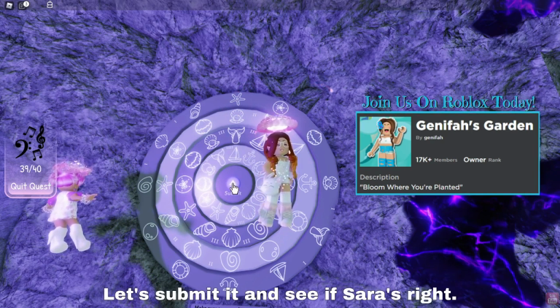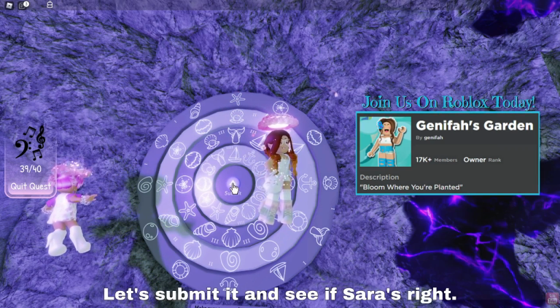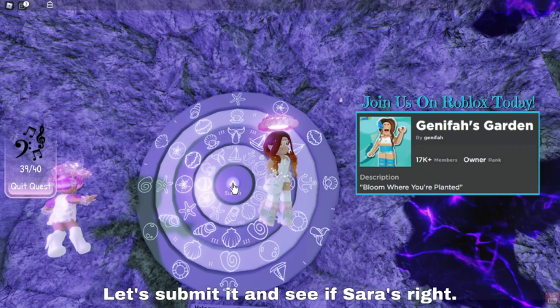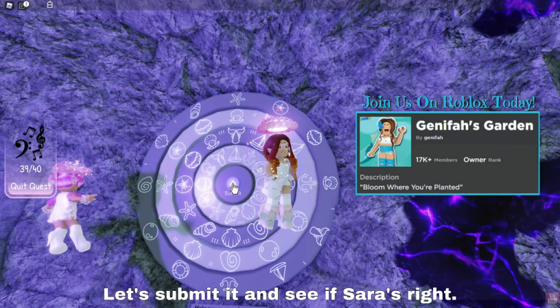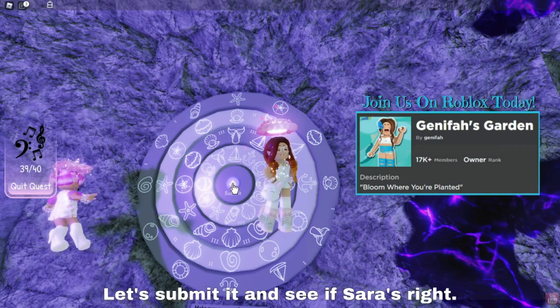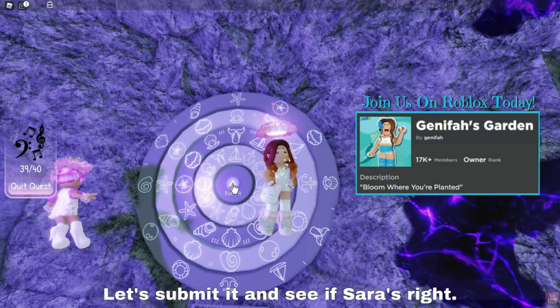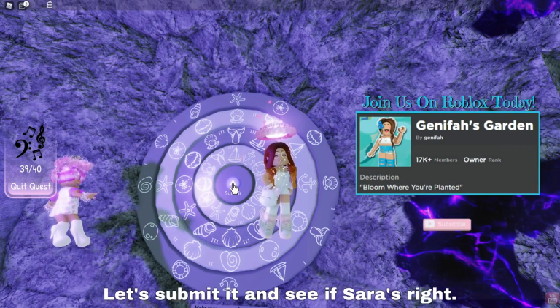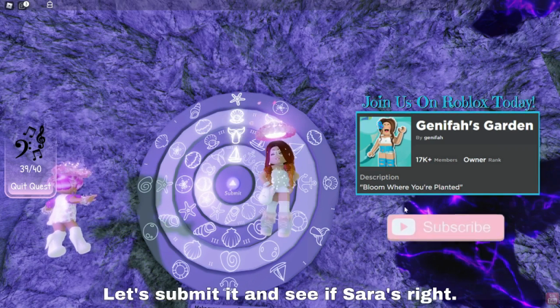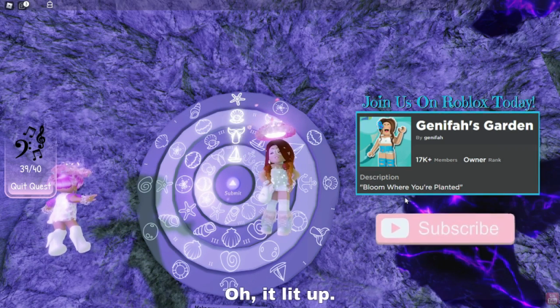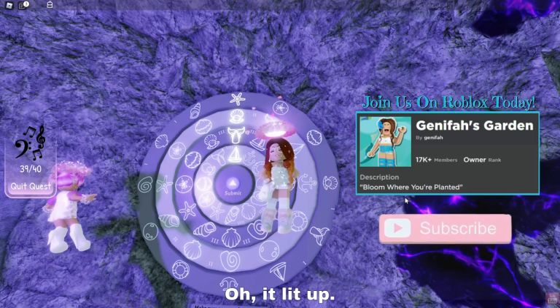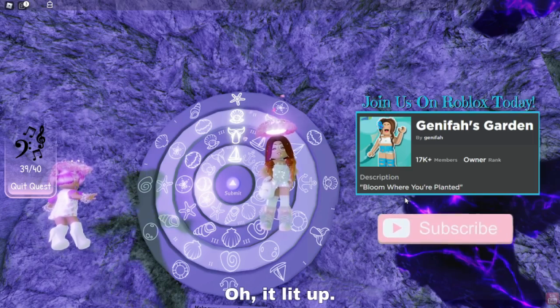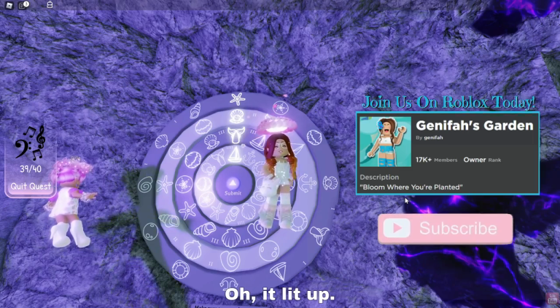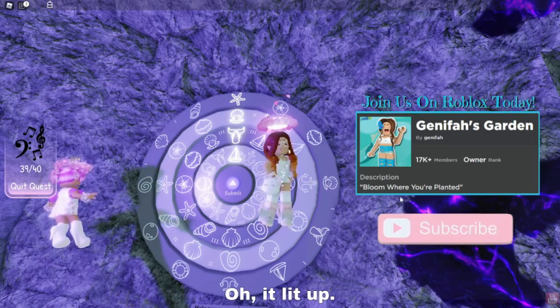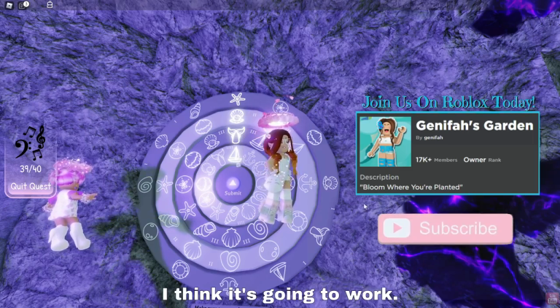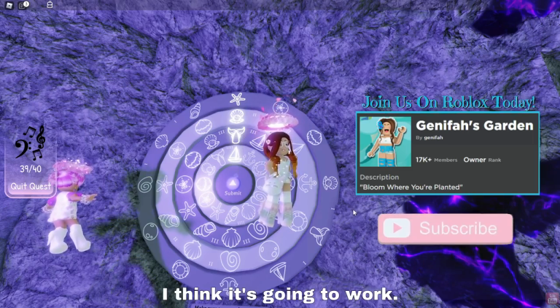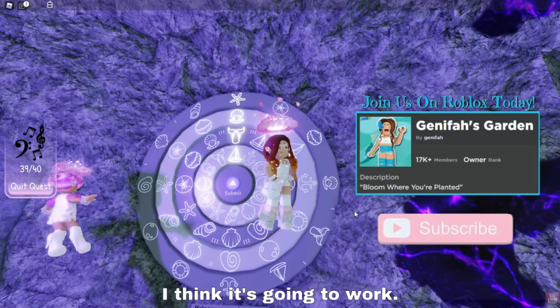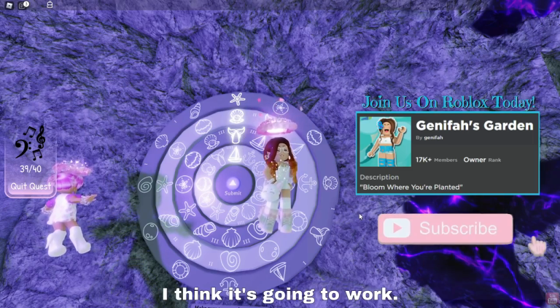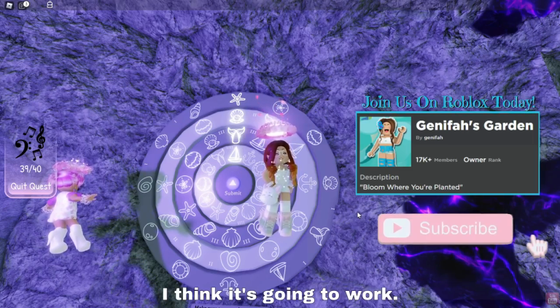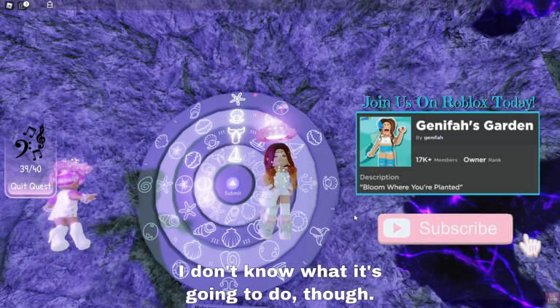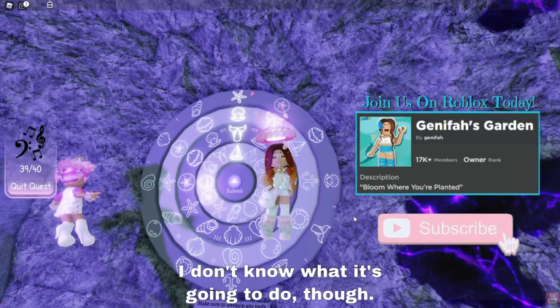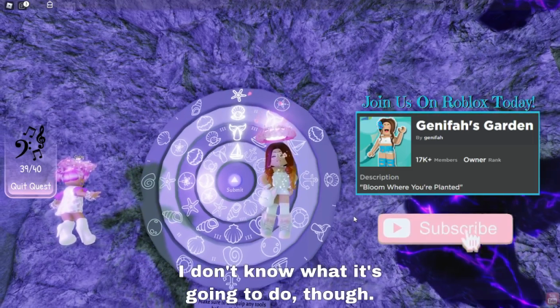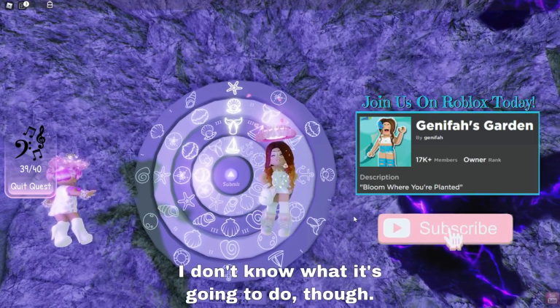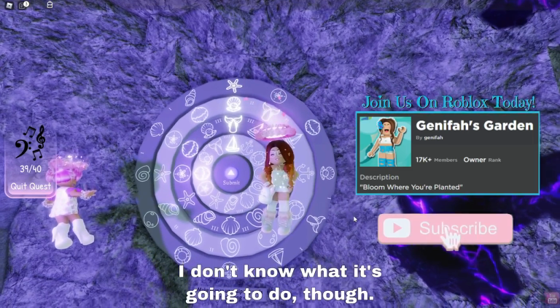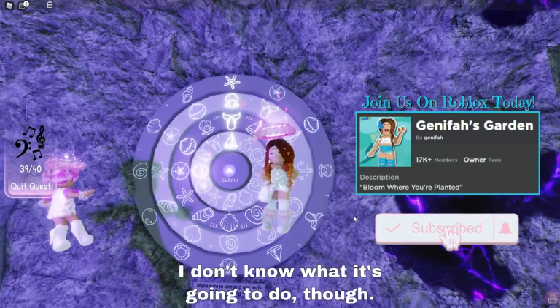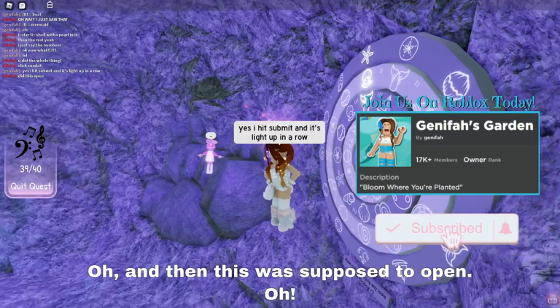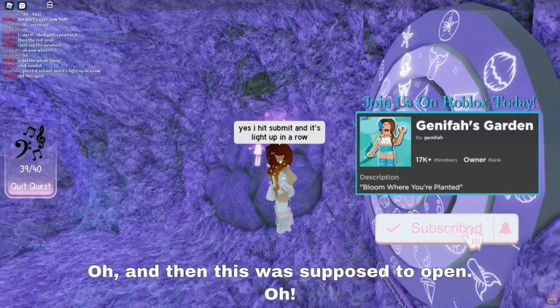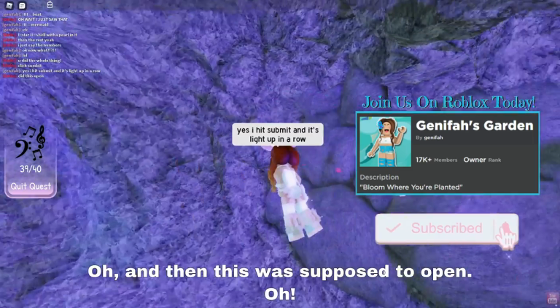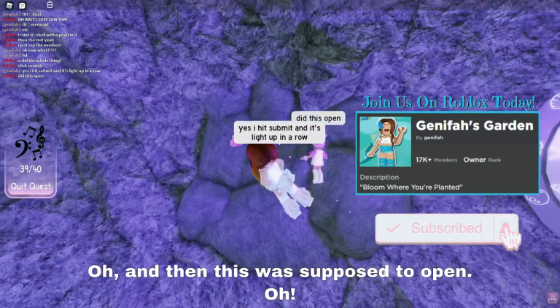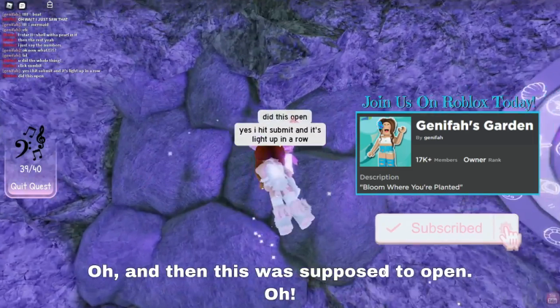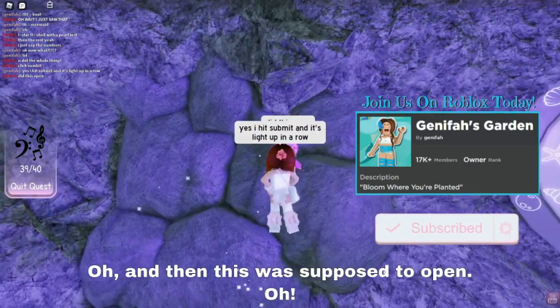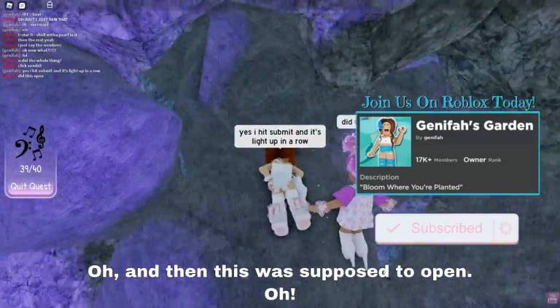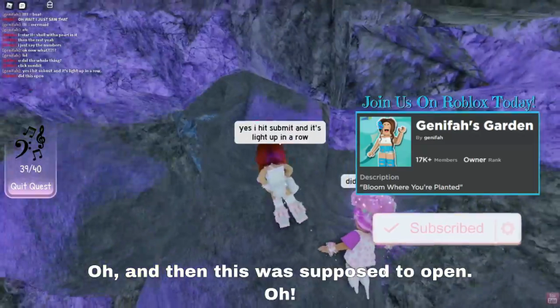Let's submit it and see if Sarah's right. Oh, it lit up — I think it's going to work. I don't know what it's going to do though. And then this was supposed to open.